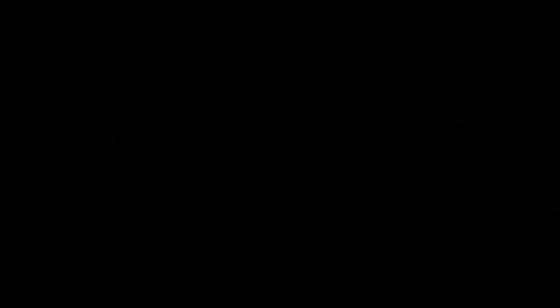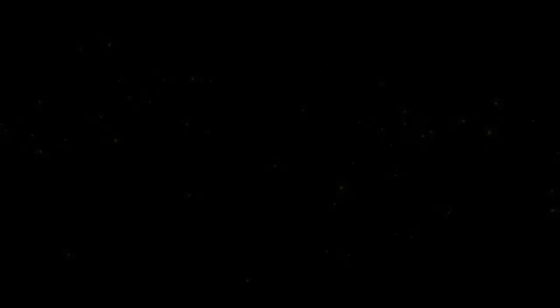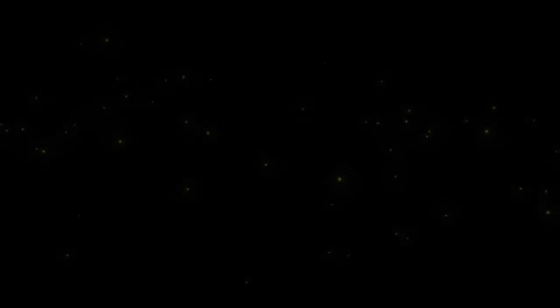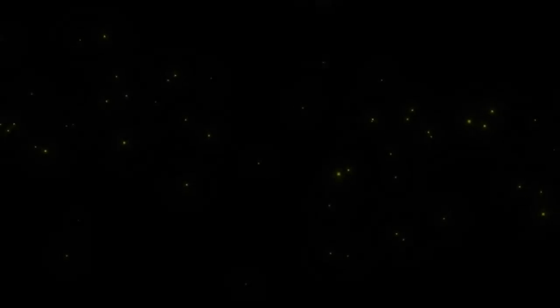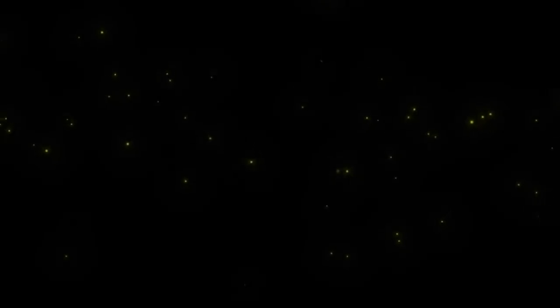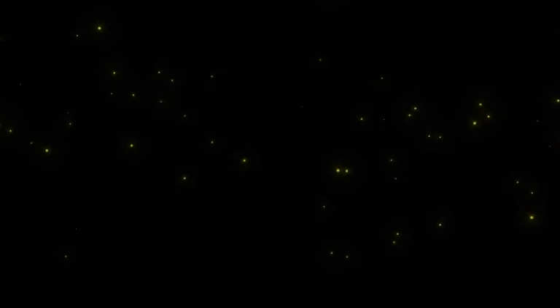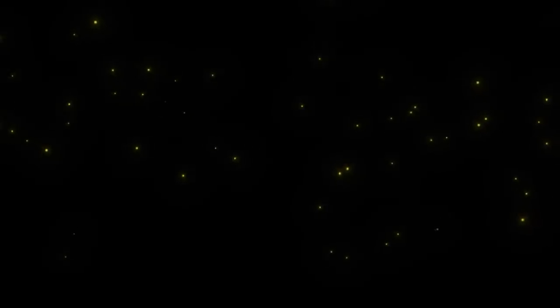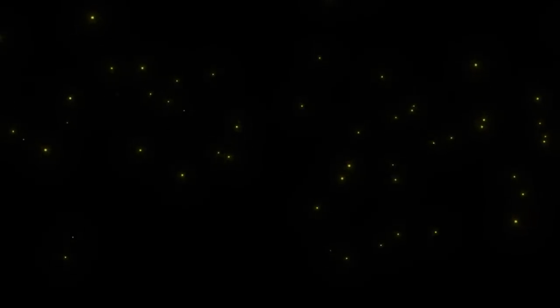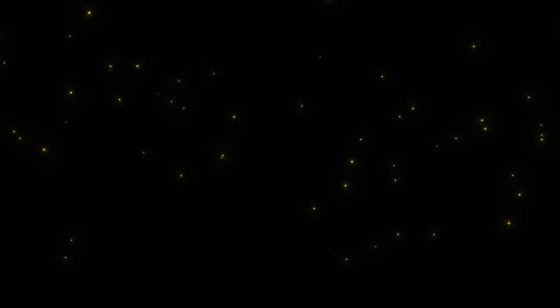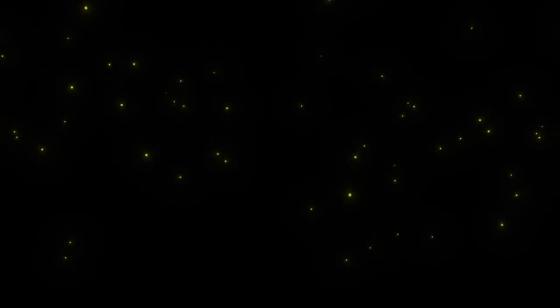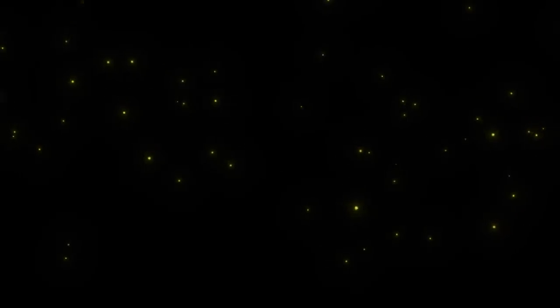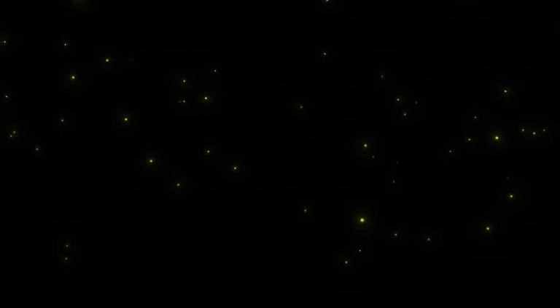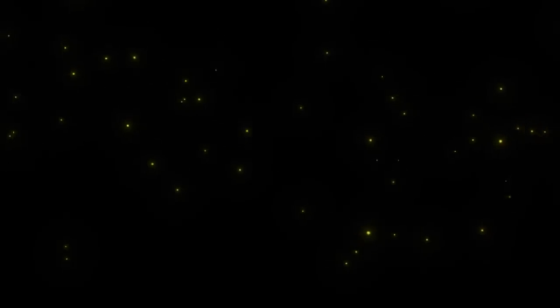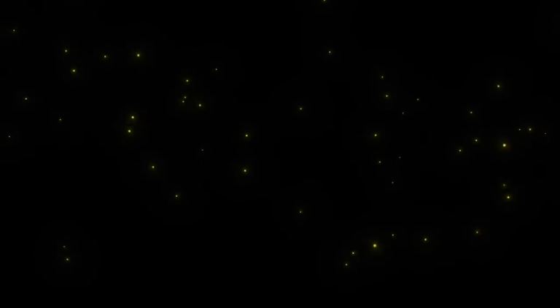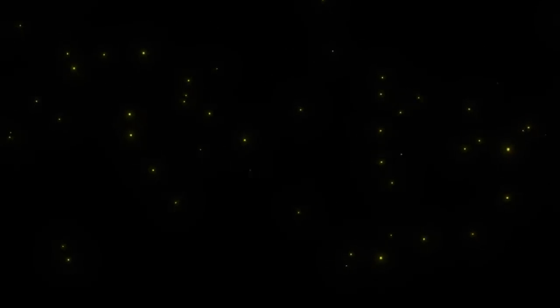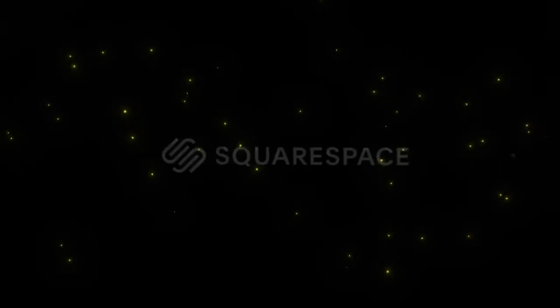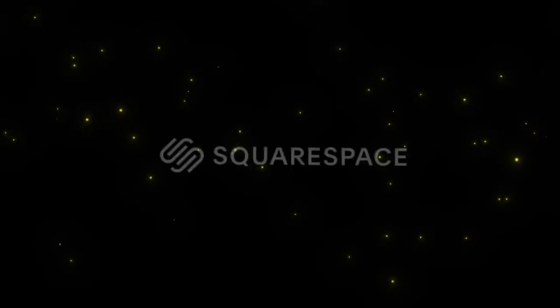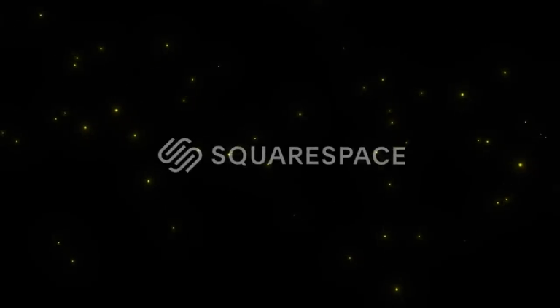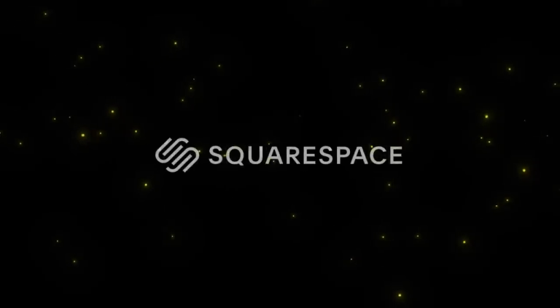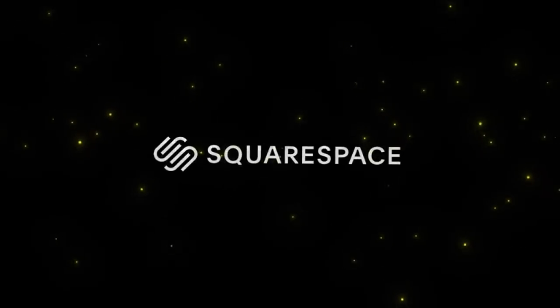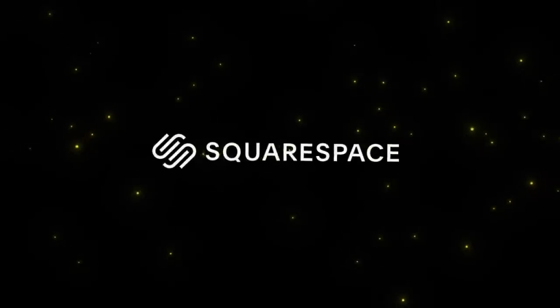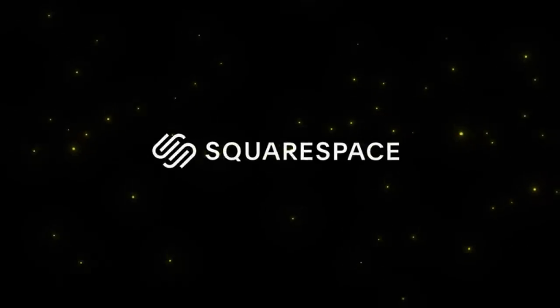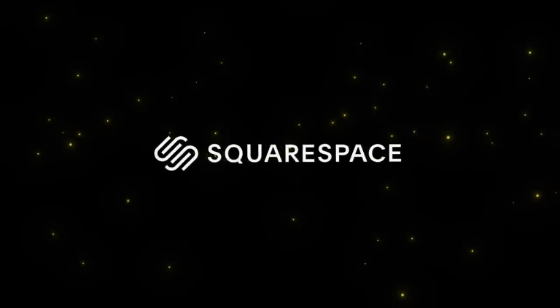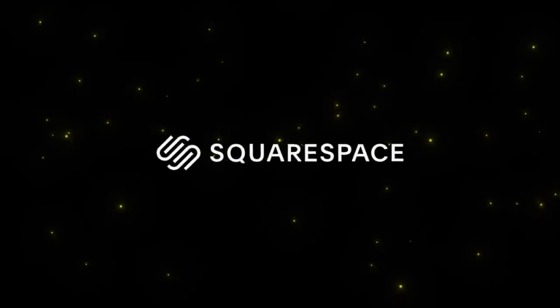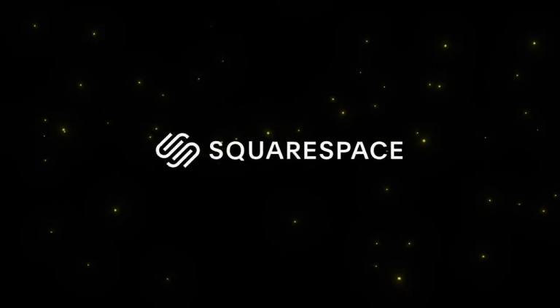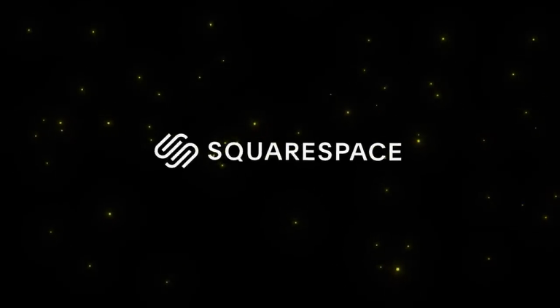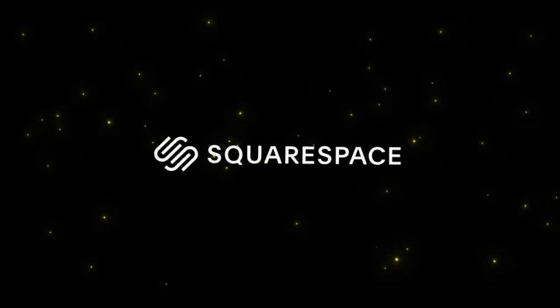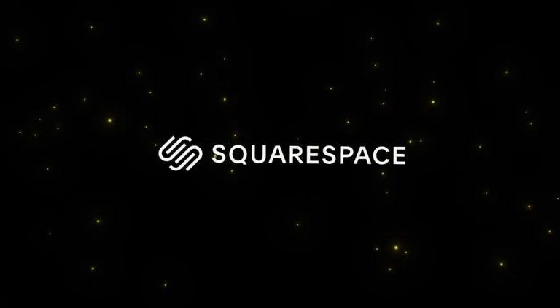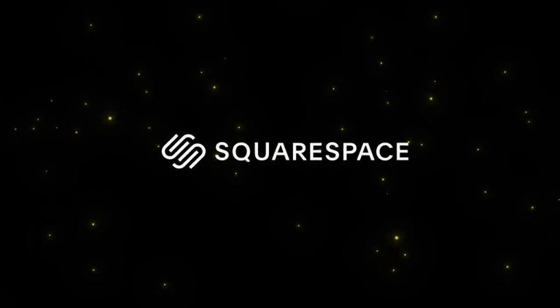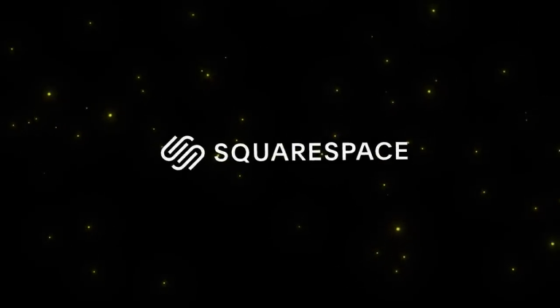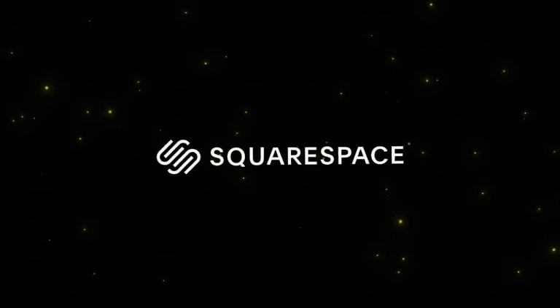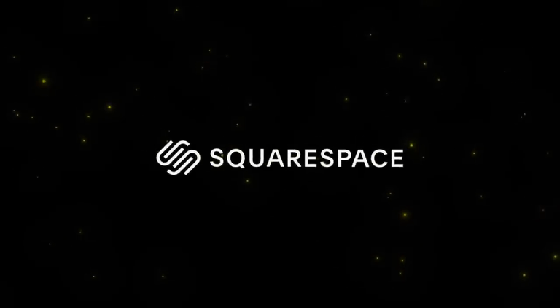A special thank you to our main sponsor of the channel, Squarespace. More on that later in the video.